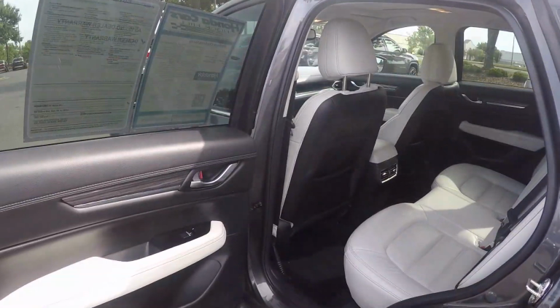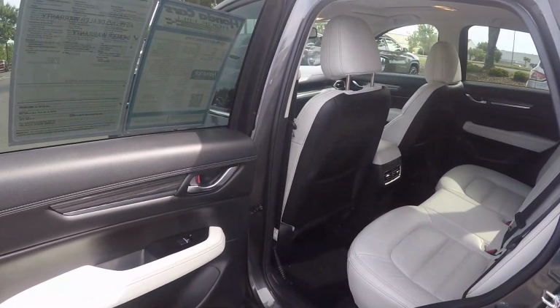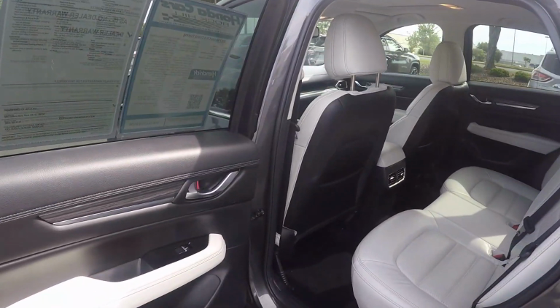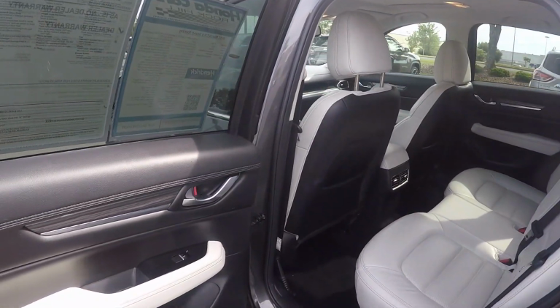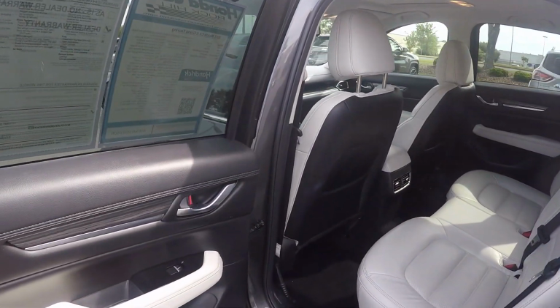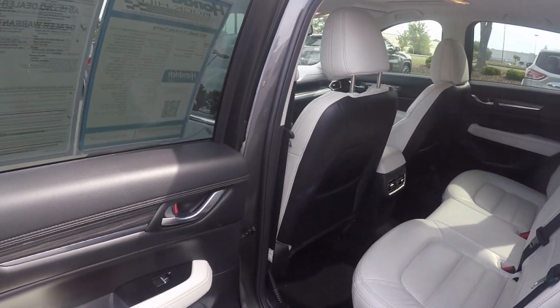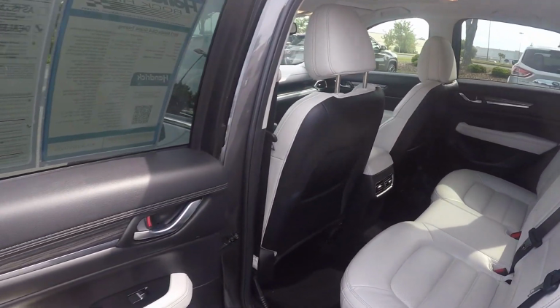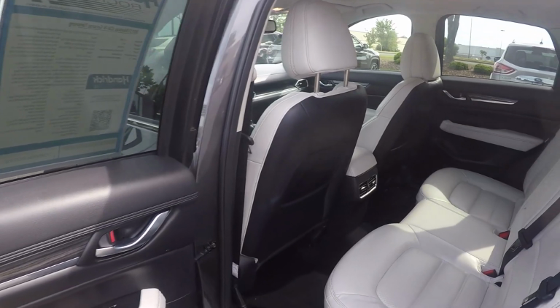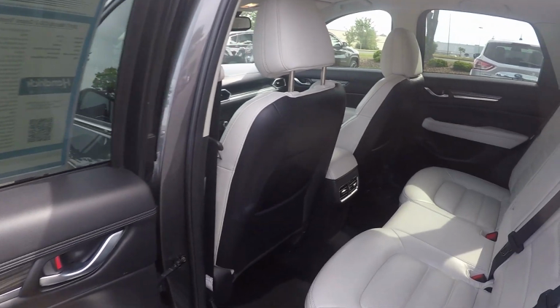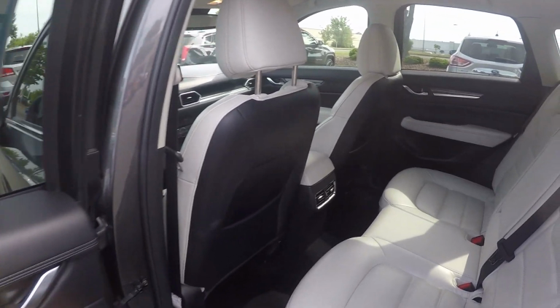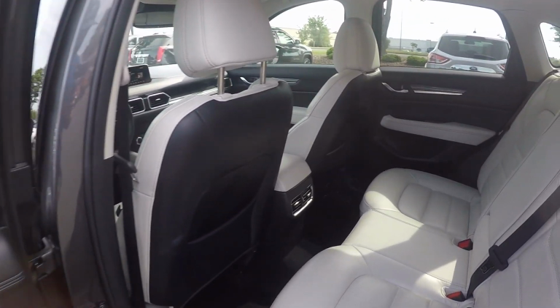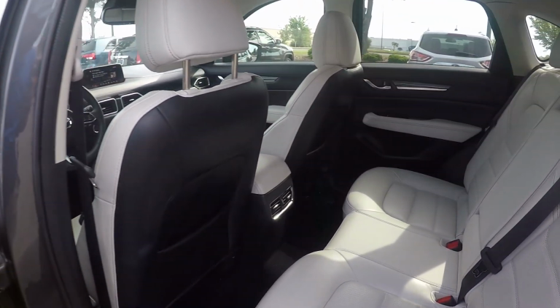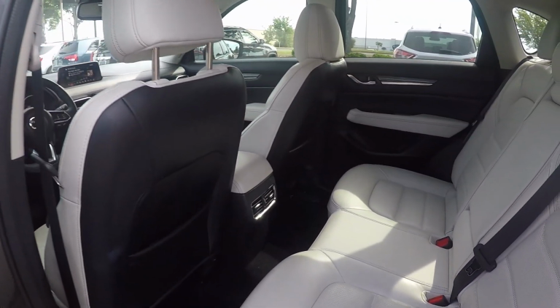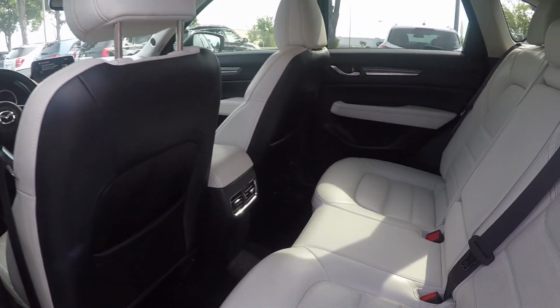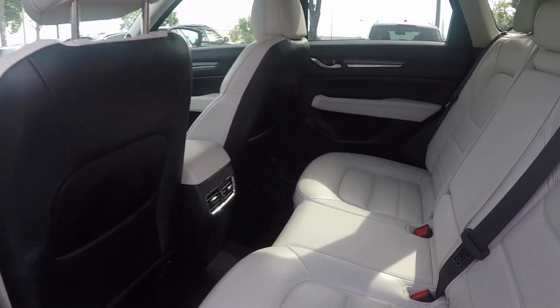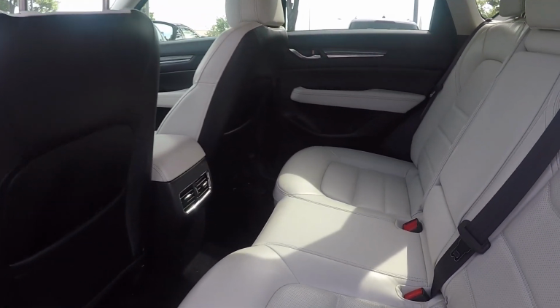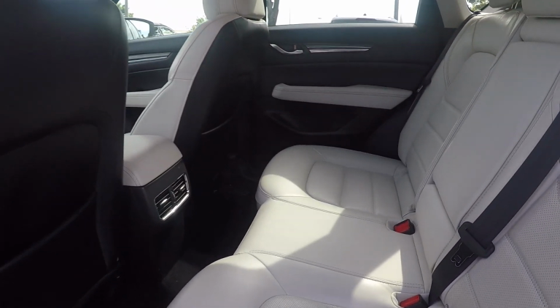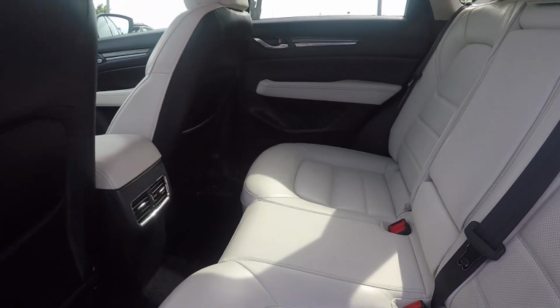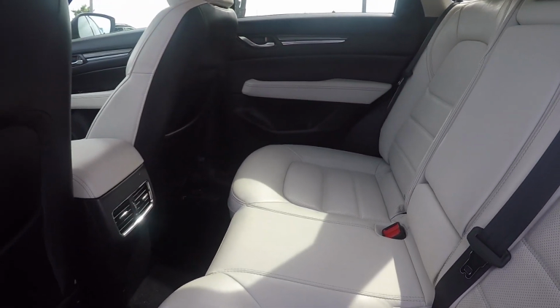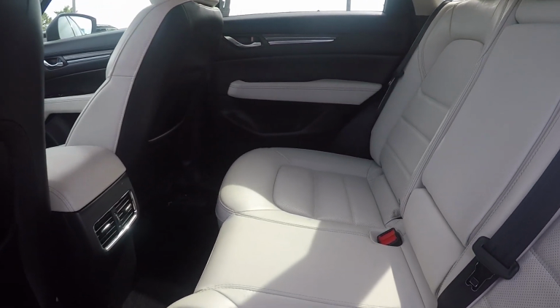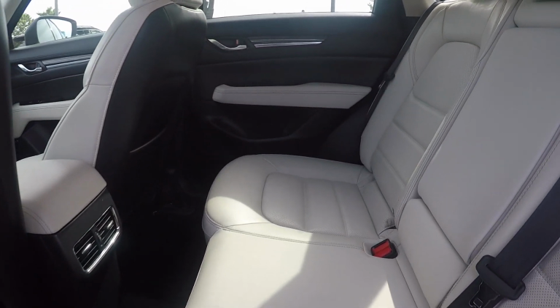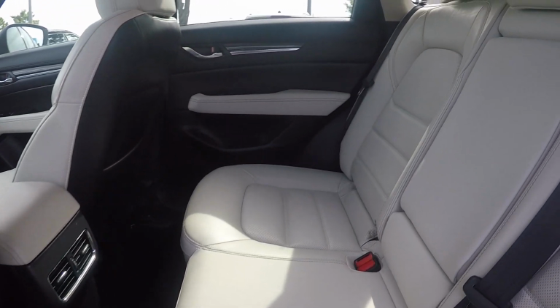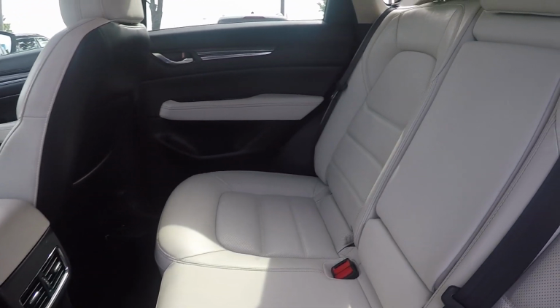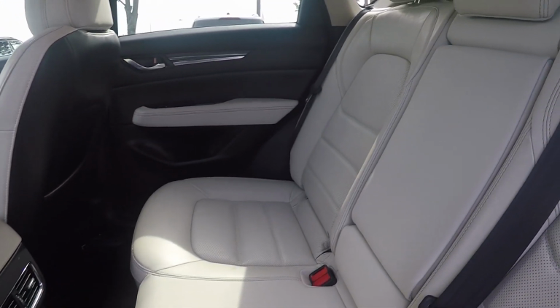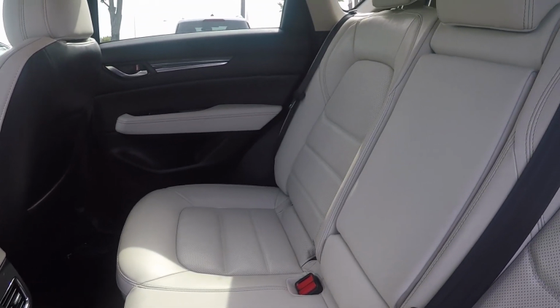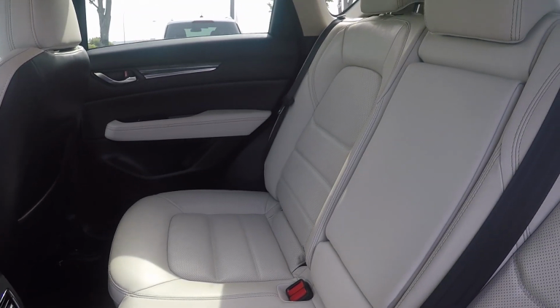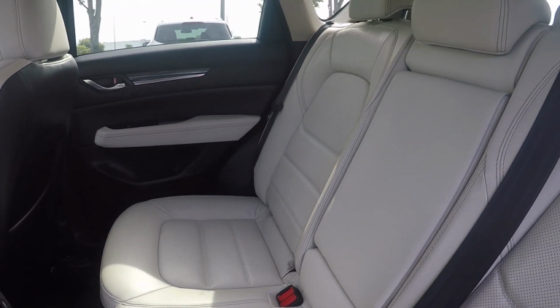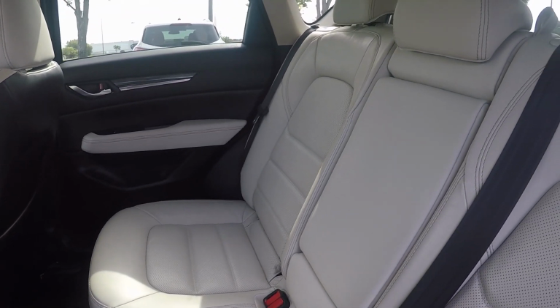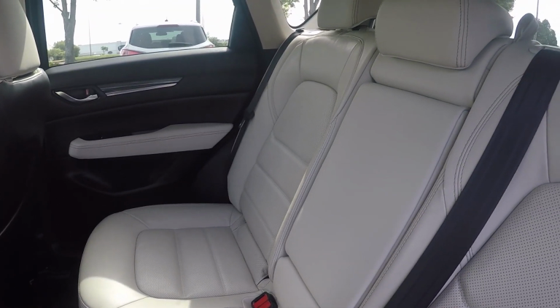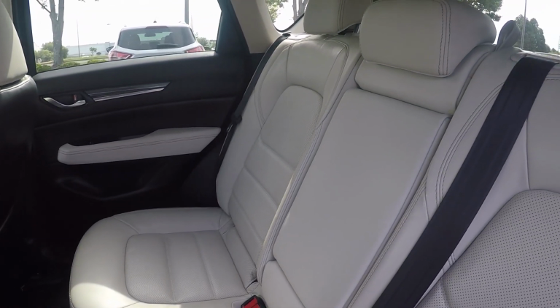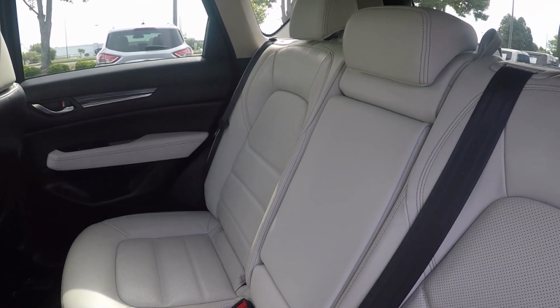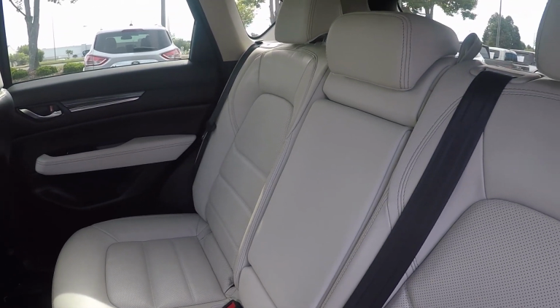Looking in the back seat now, we do have a nice leather seating surface here in the back that's been very well kept and managed.